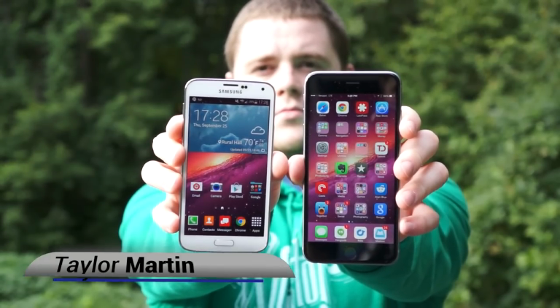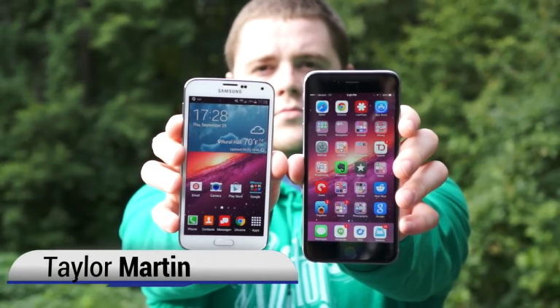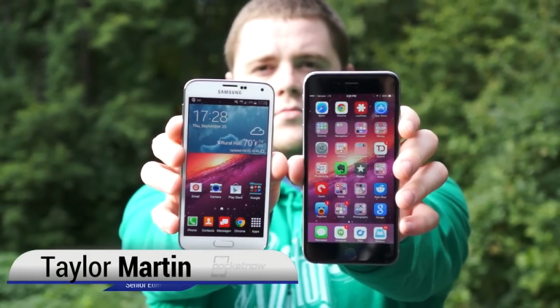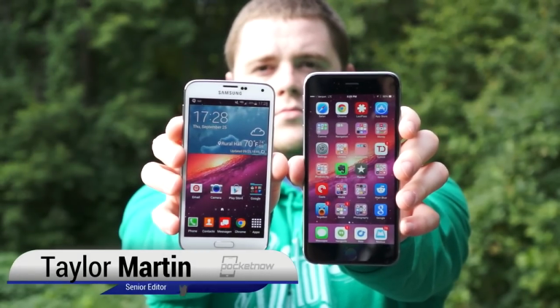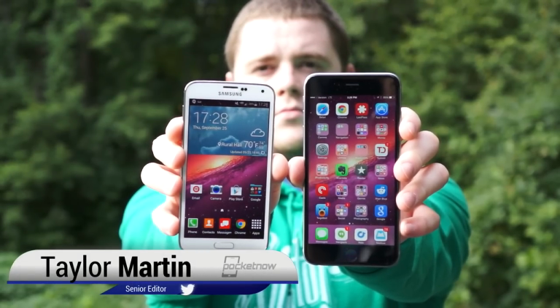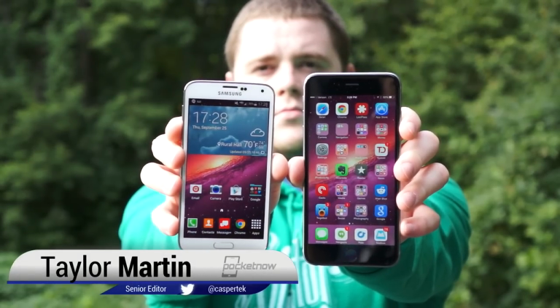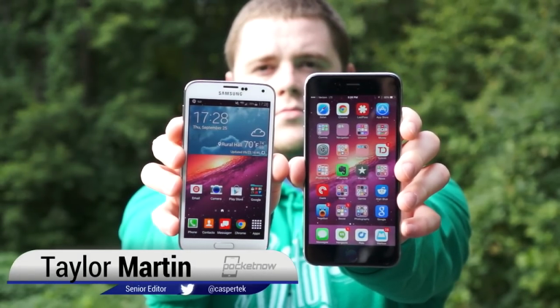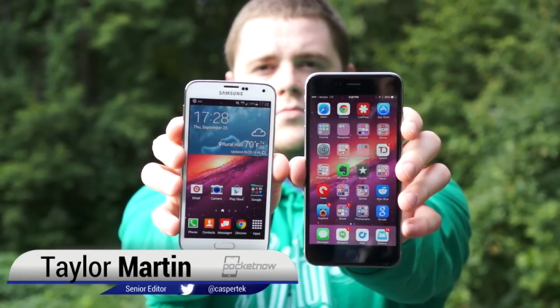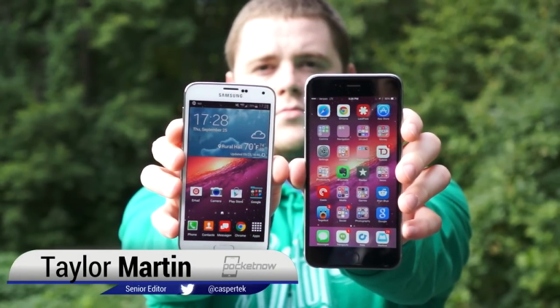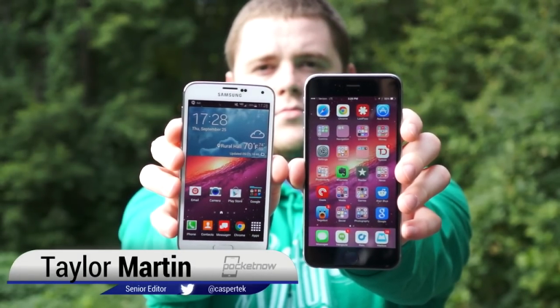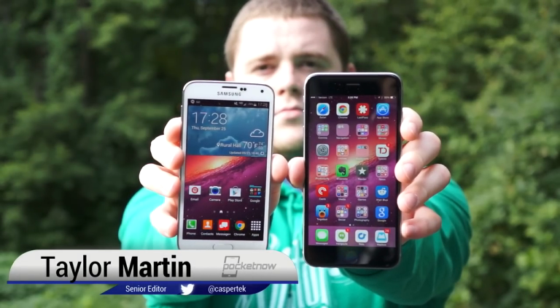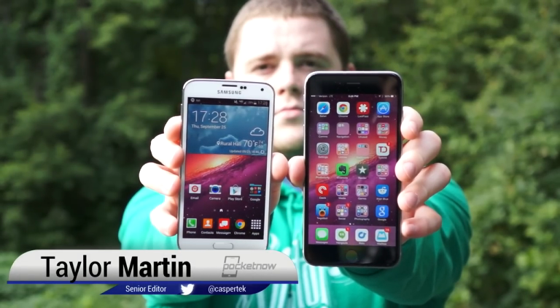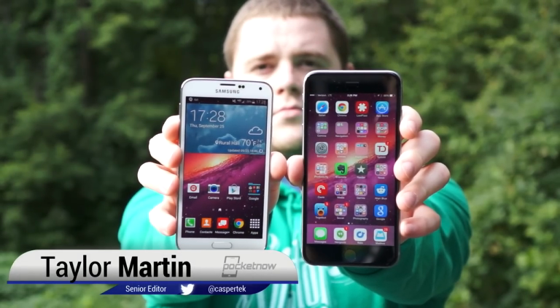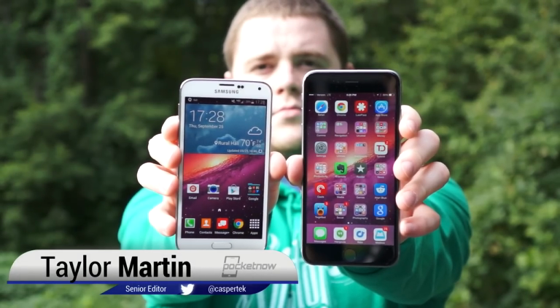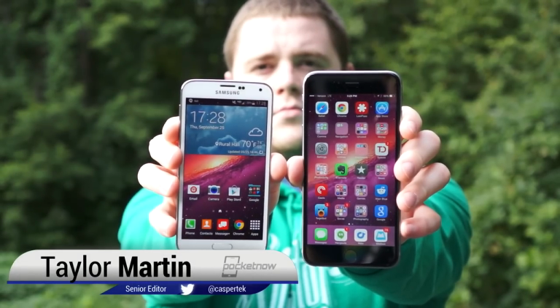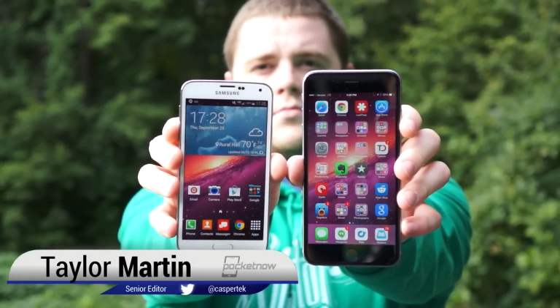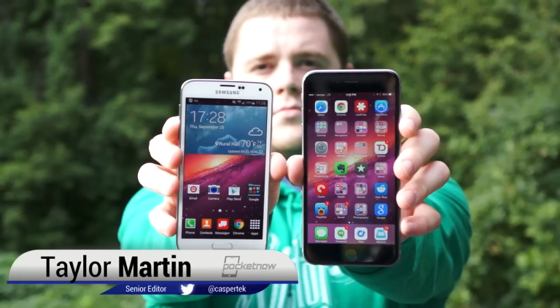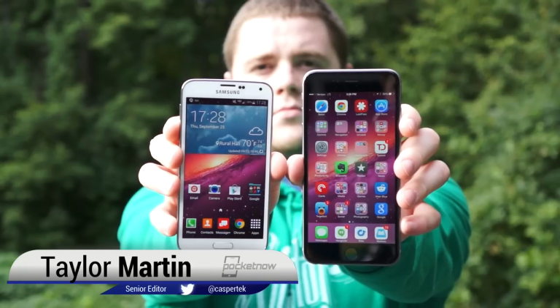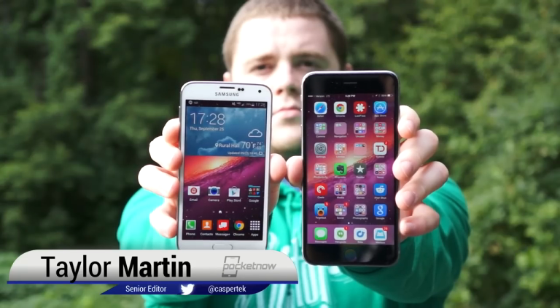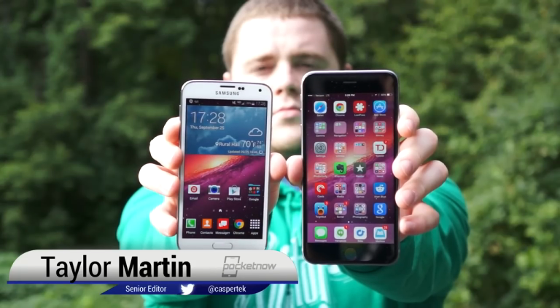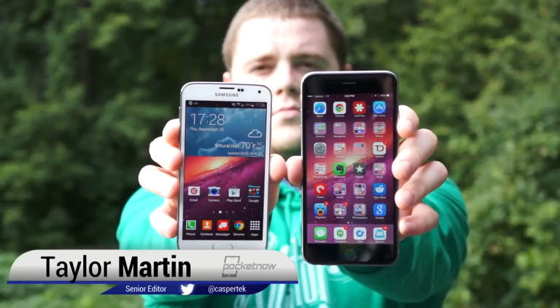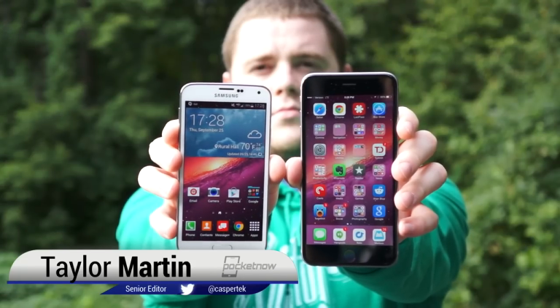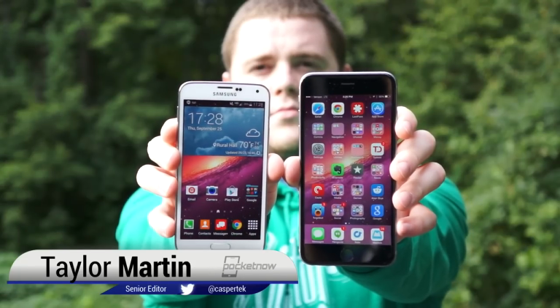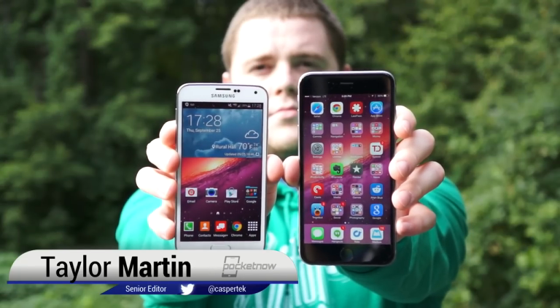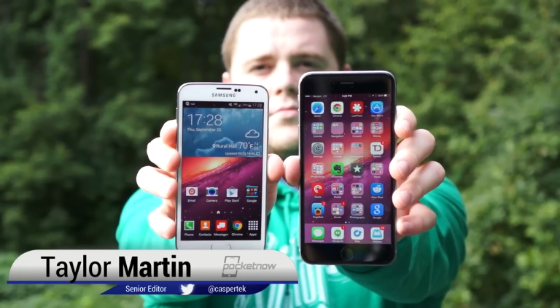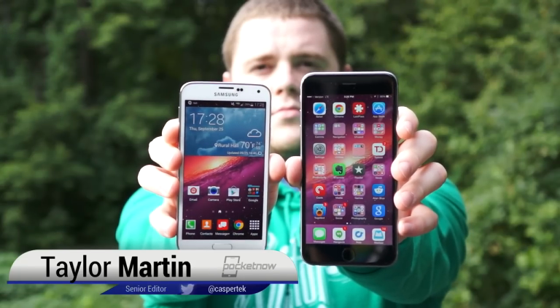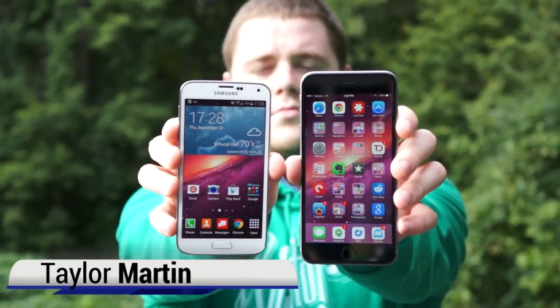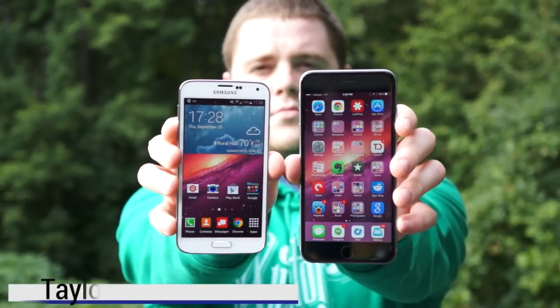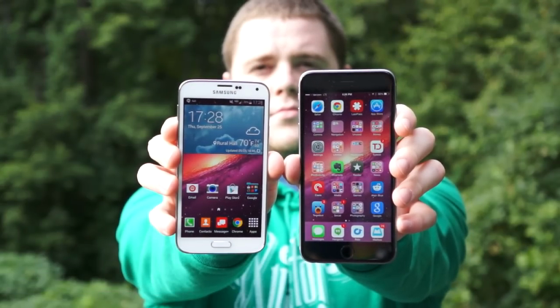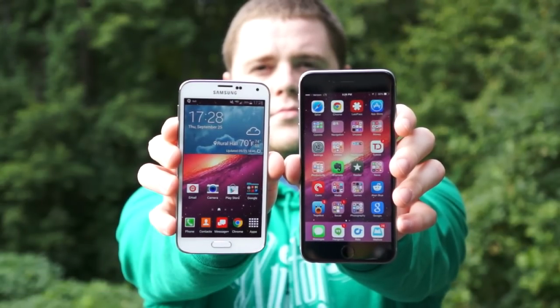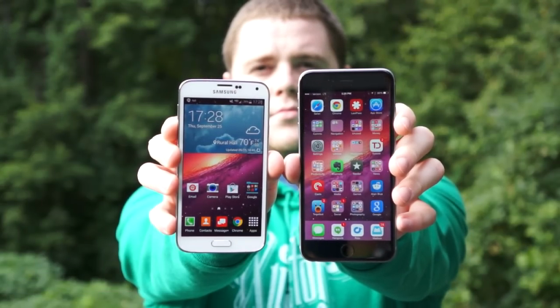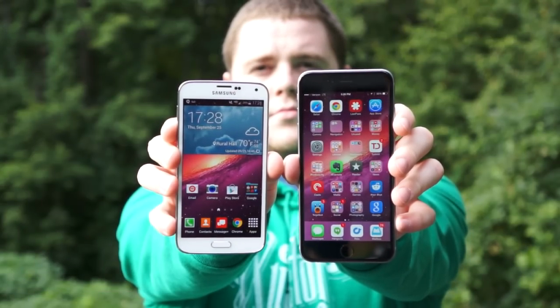I'm Taylor Martin with Pocketnow and this is the iPhone 6 Plus vs the Samsung Galaxy S5.